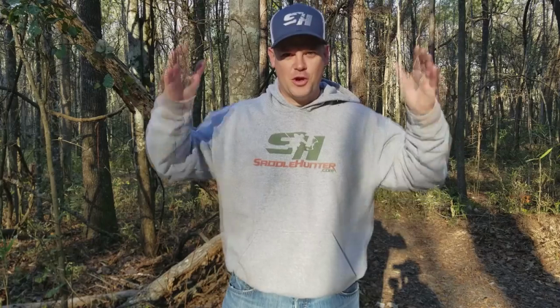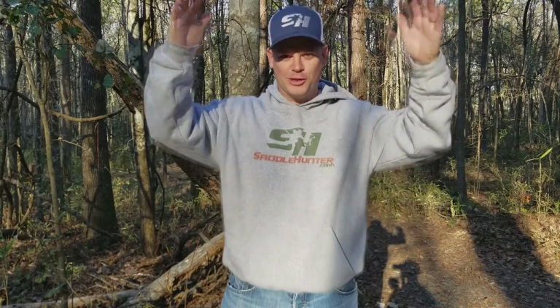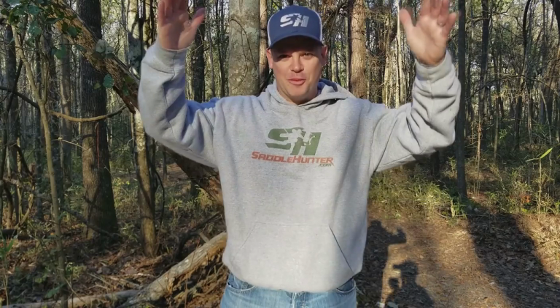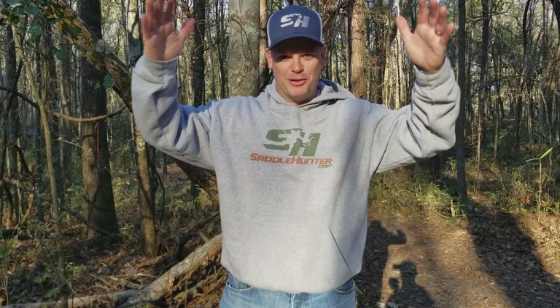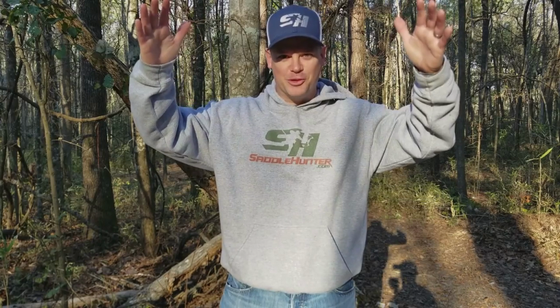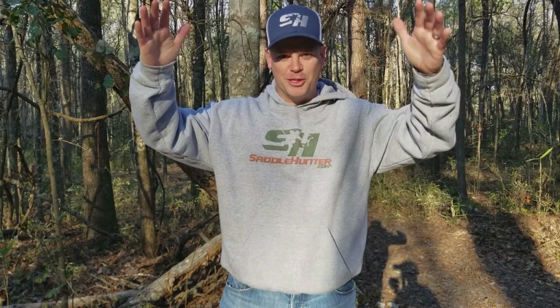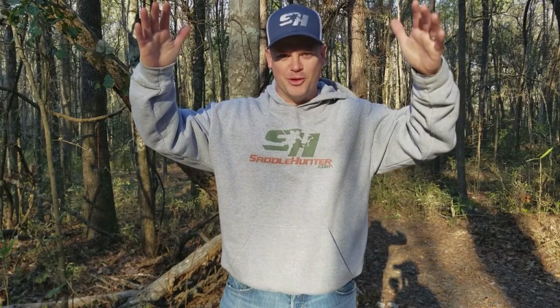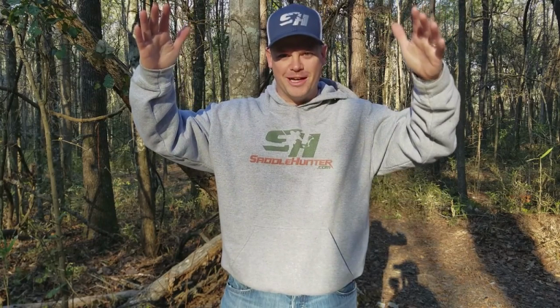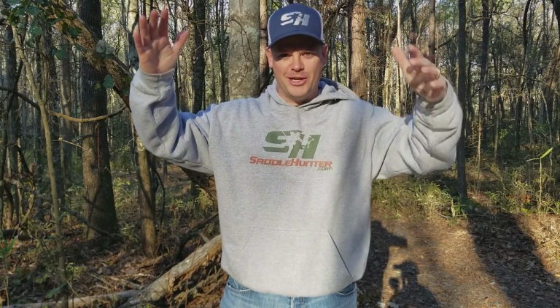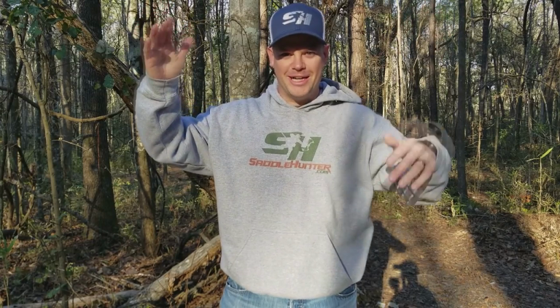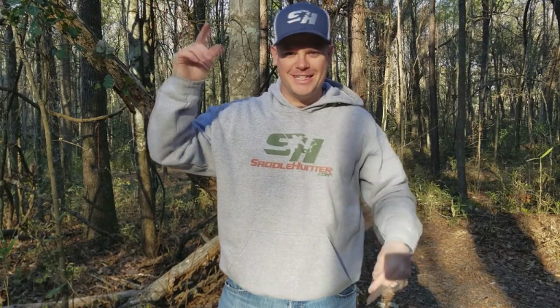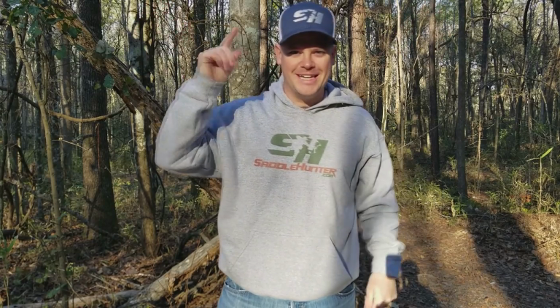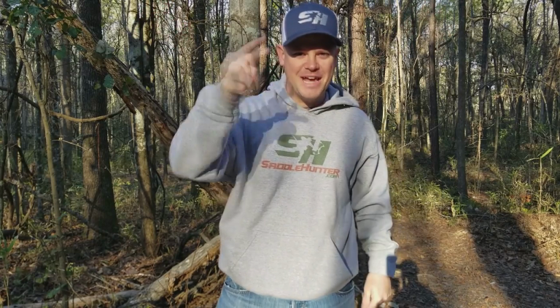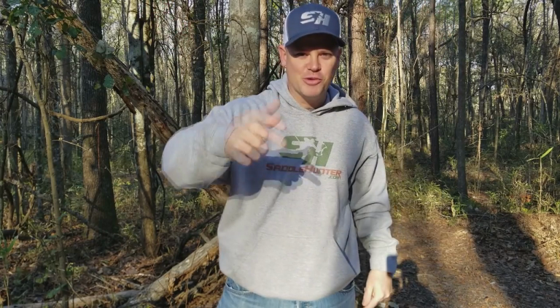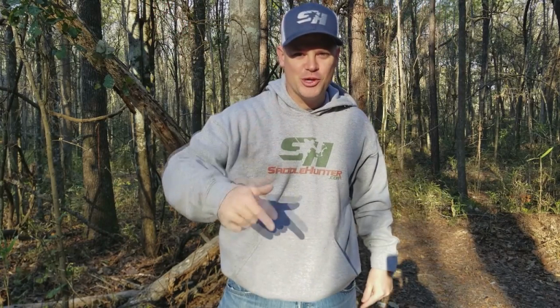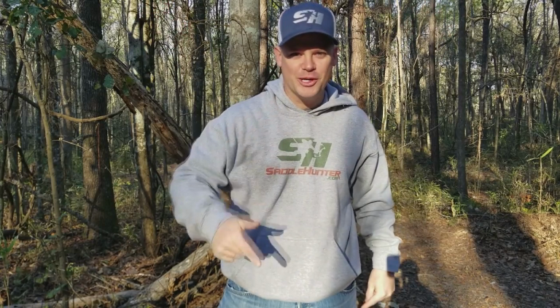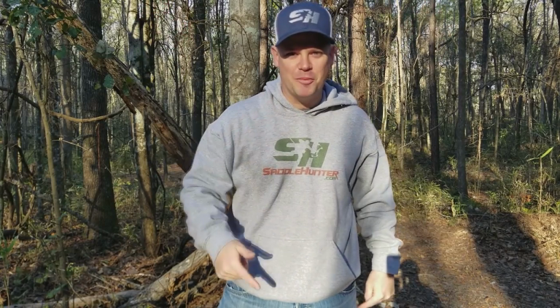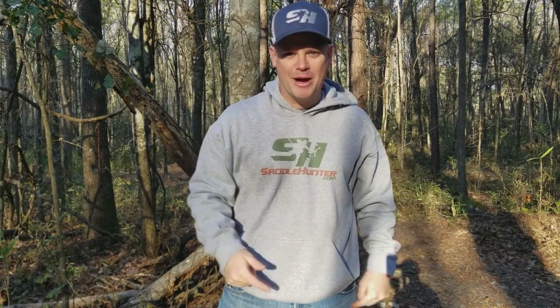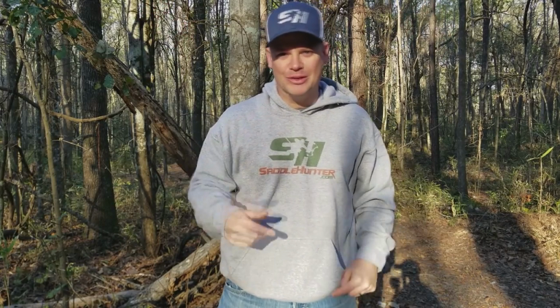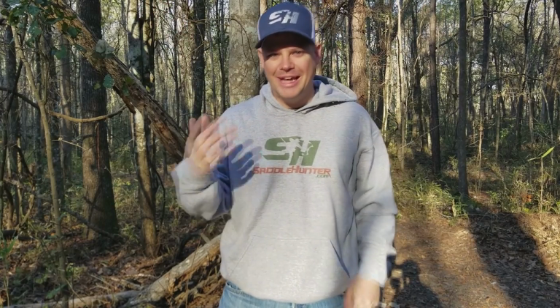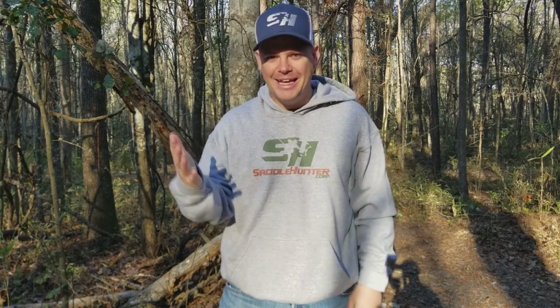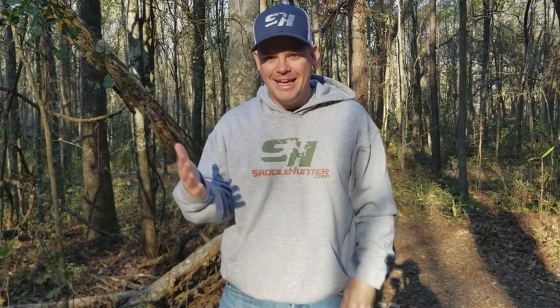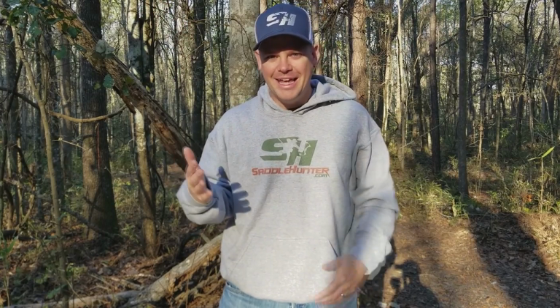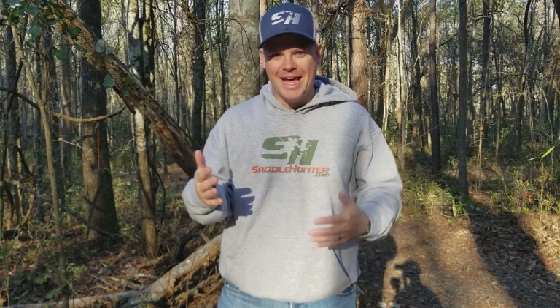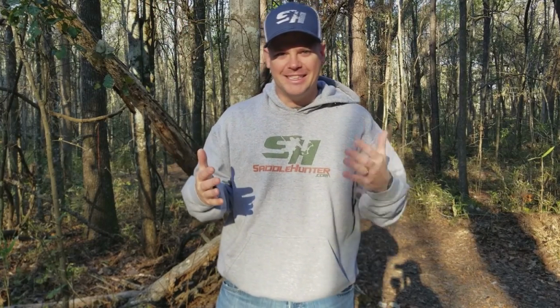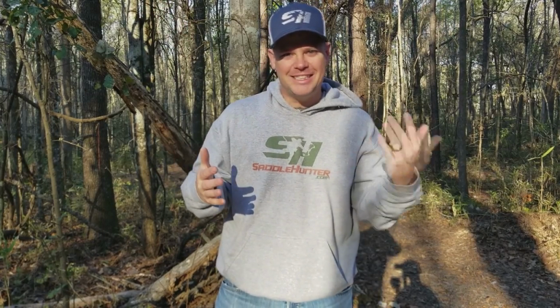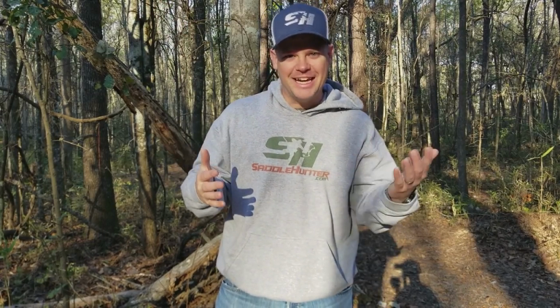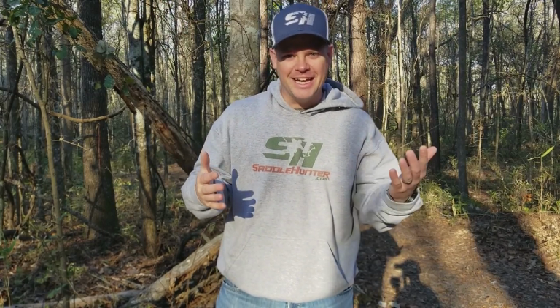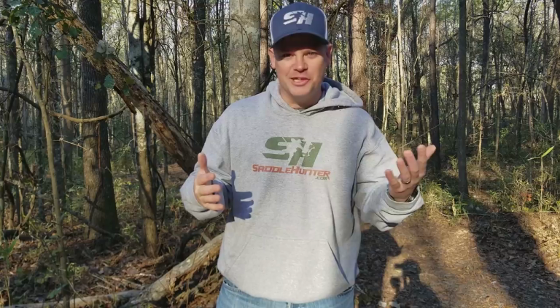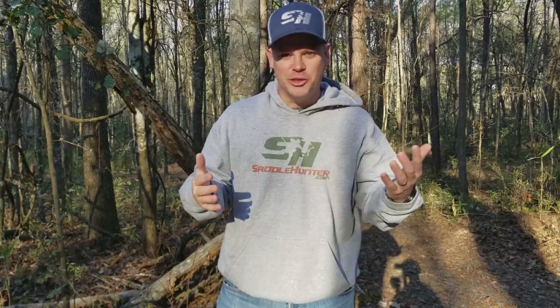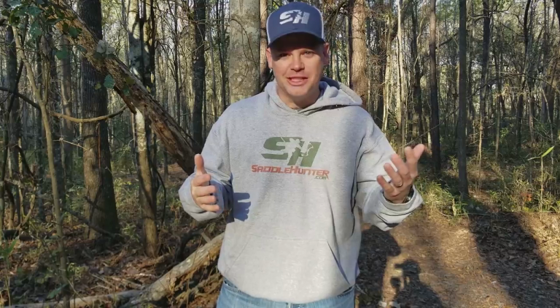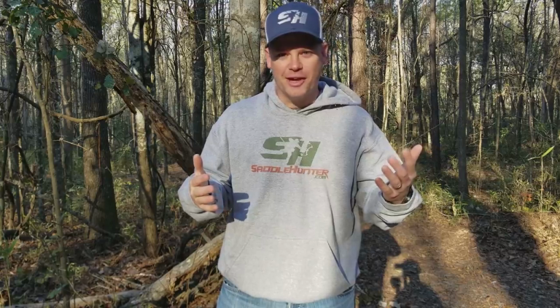What's up outdoorsman, Greg here, and today we're talking about leaning and sitting in a tree saddle.